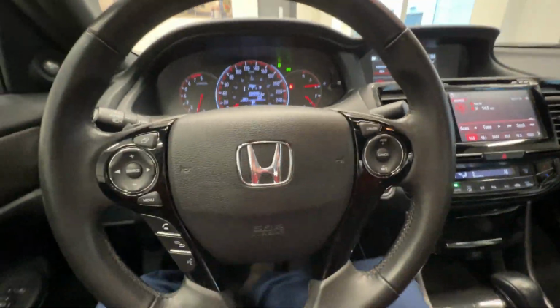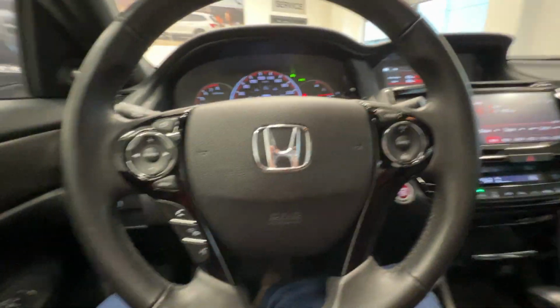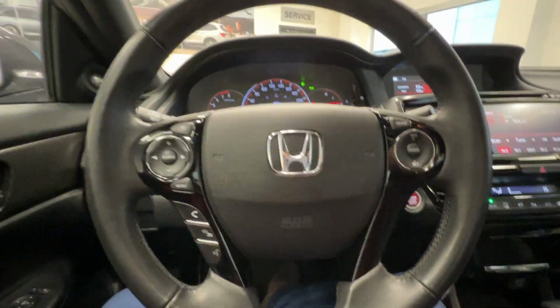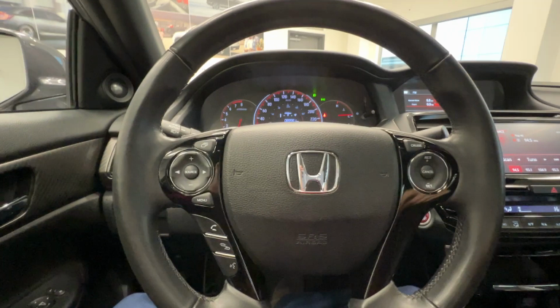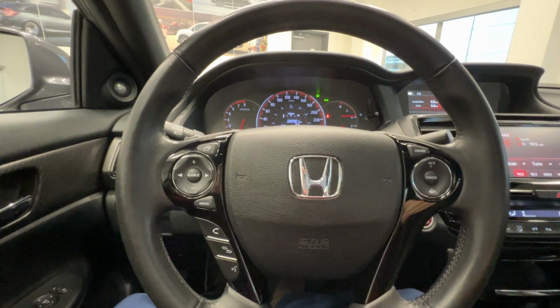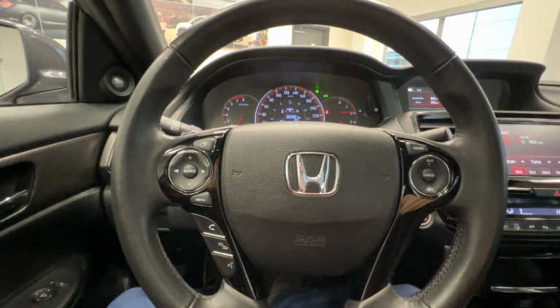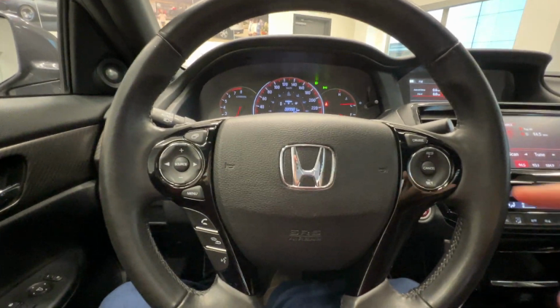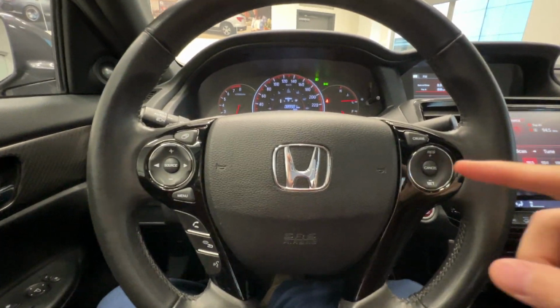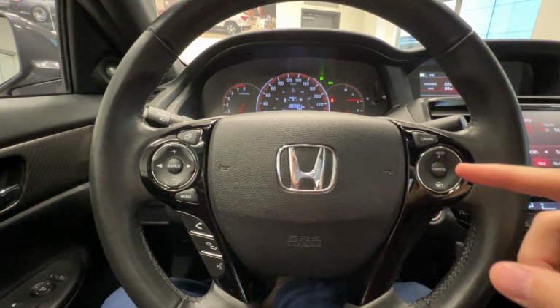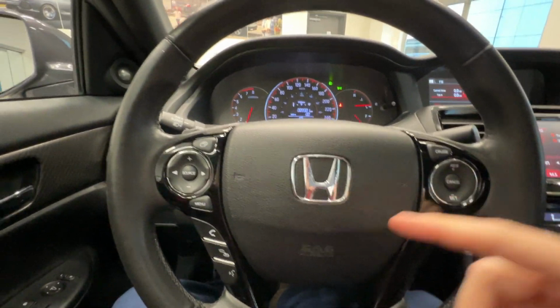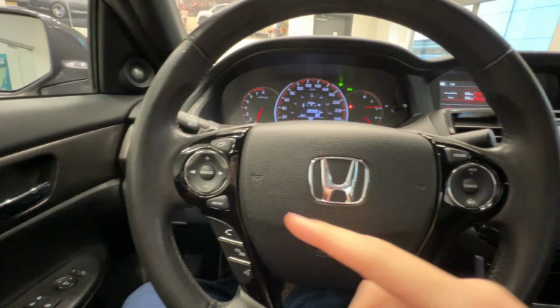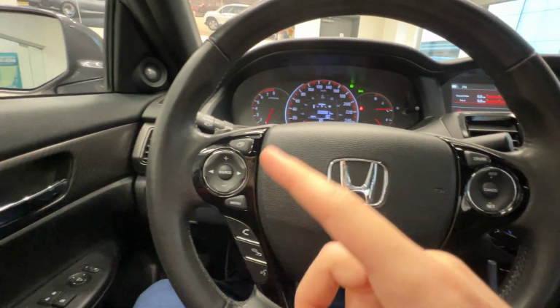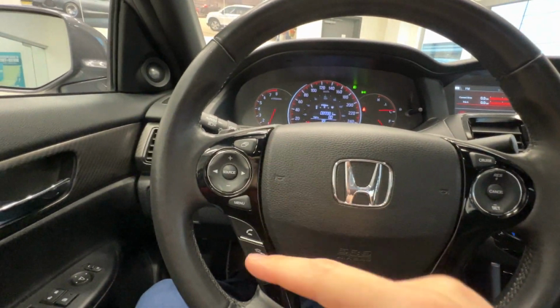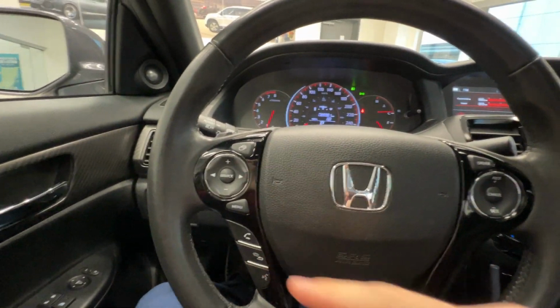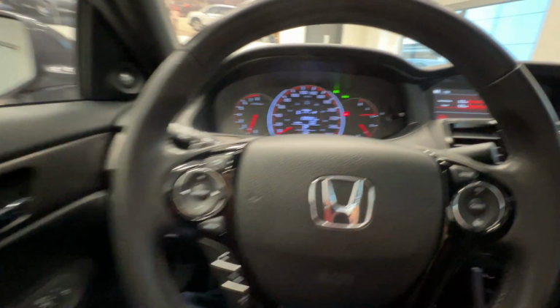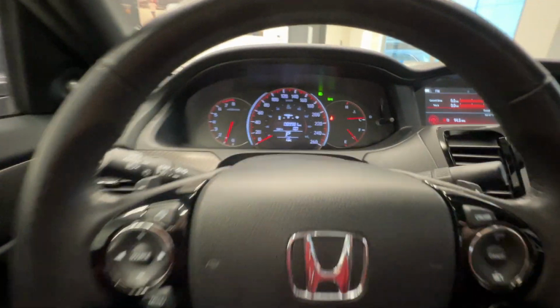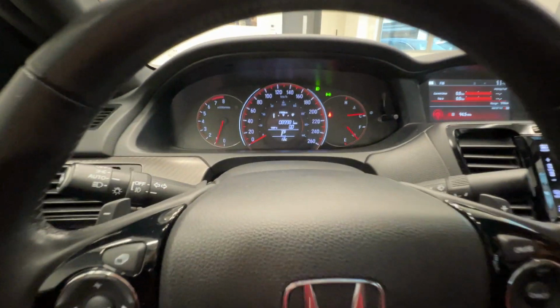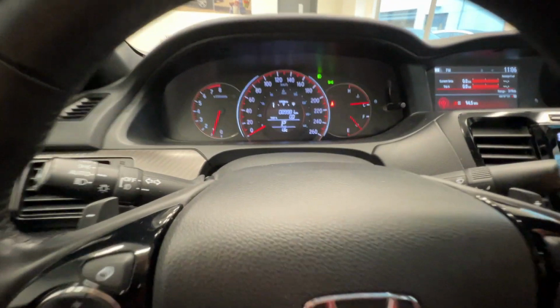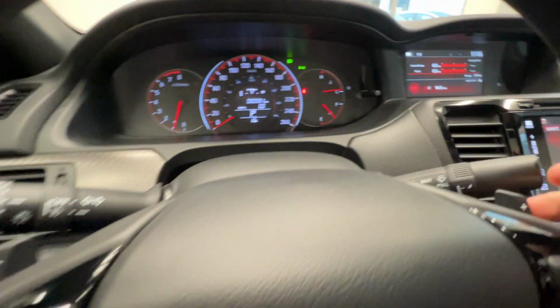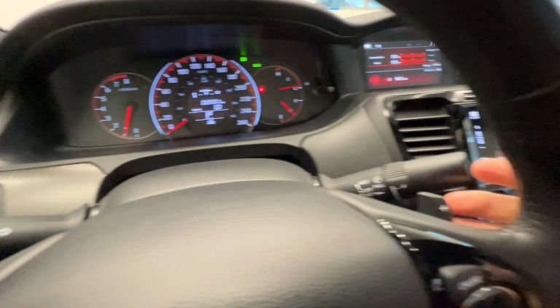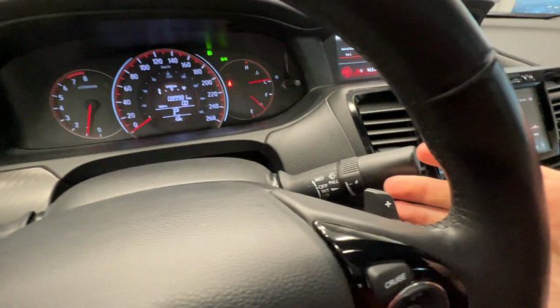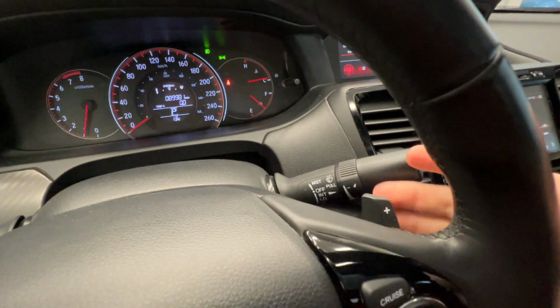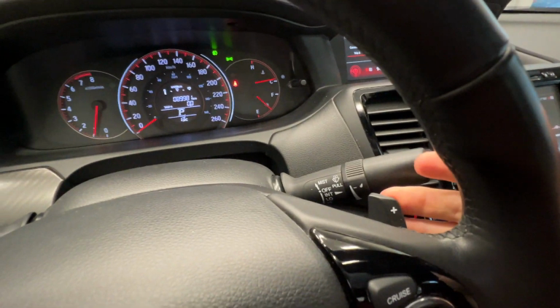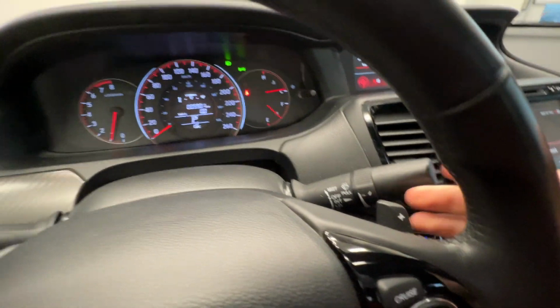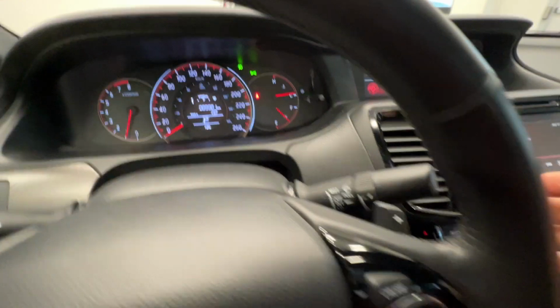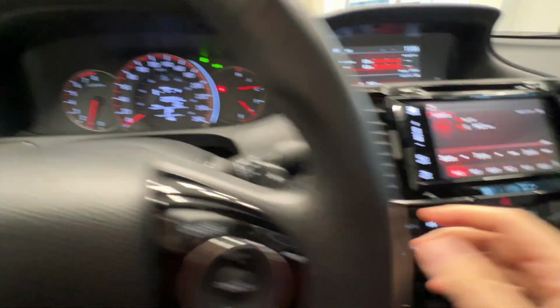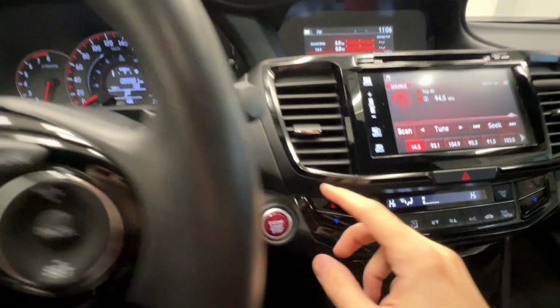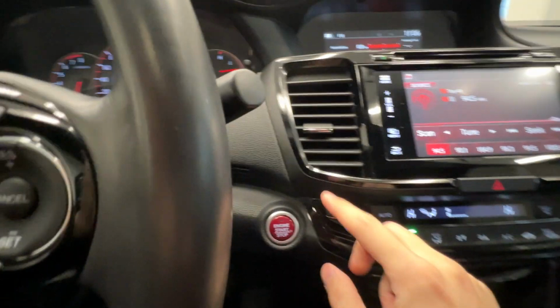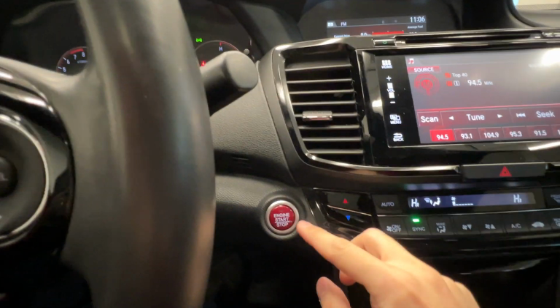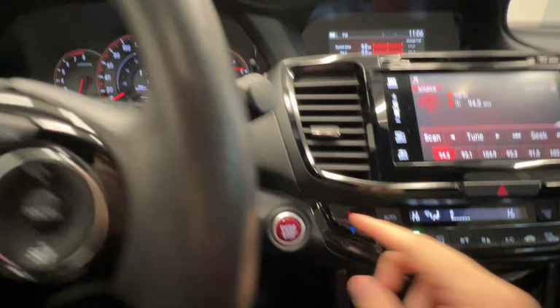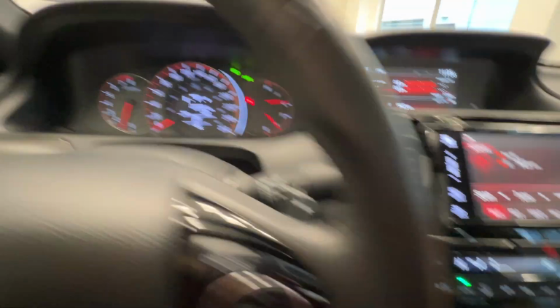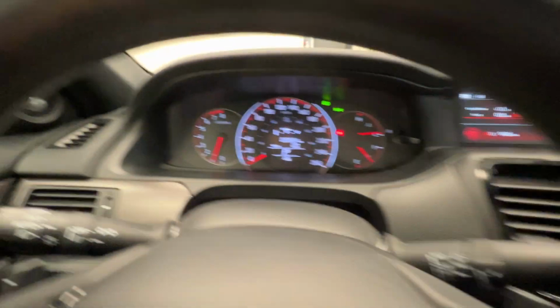Leather wrapped steering wheel with cruise control and audio controls on the steering wheel. It also has paddle shifters and push button start.